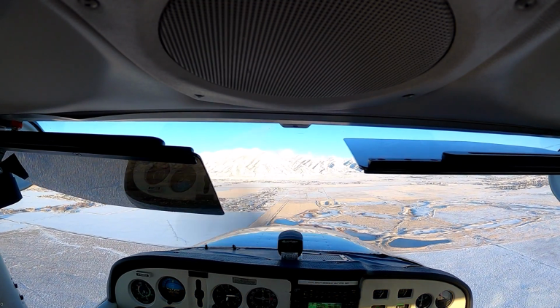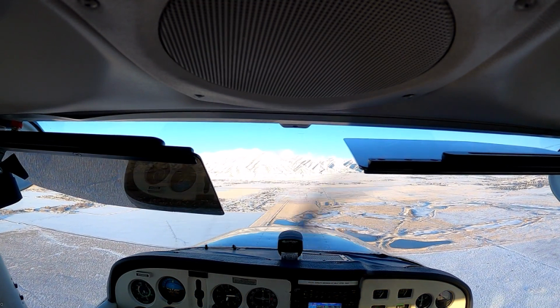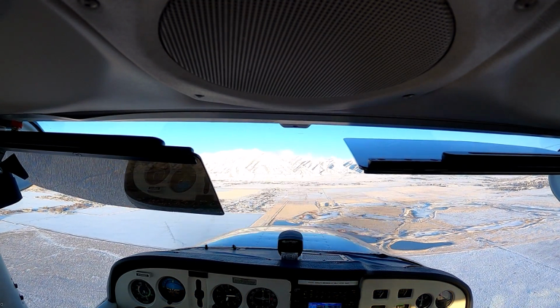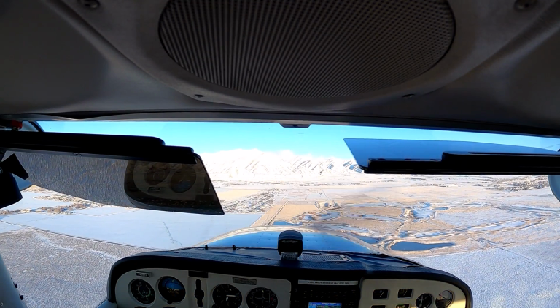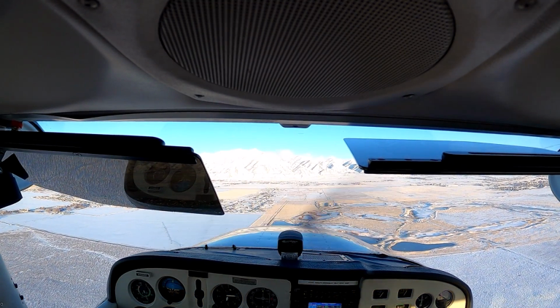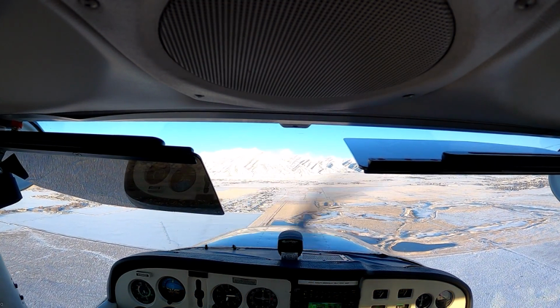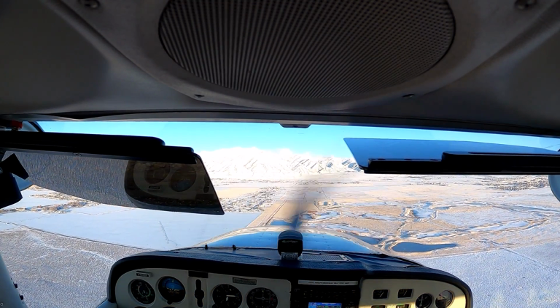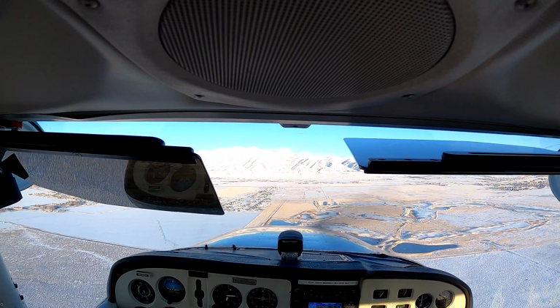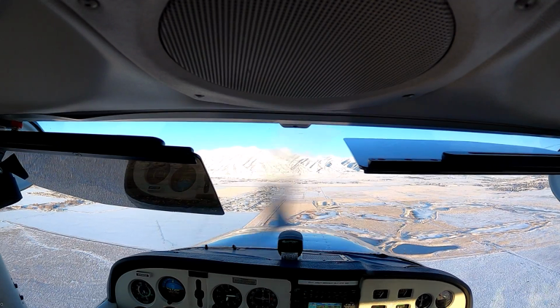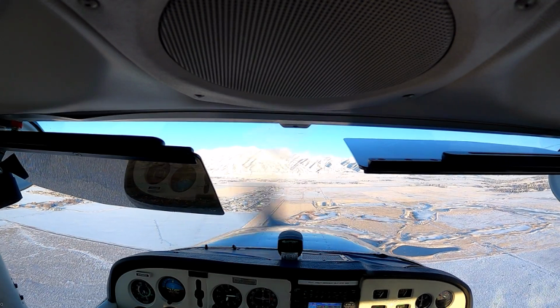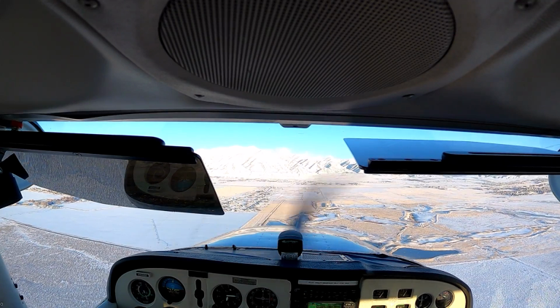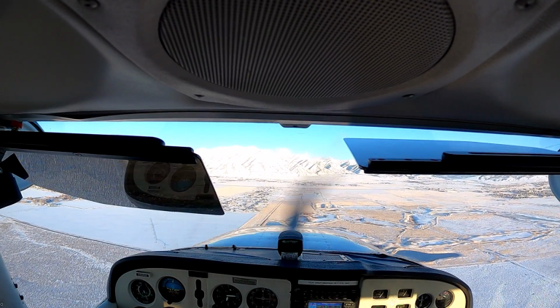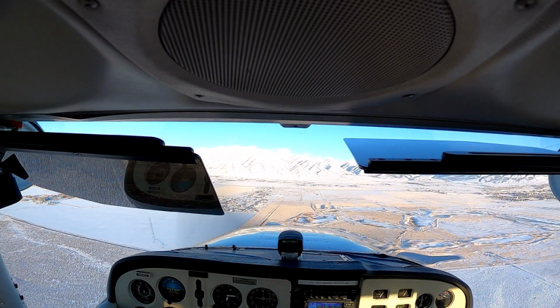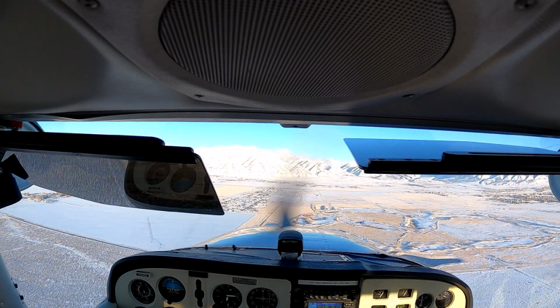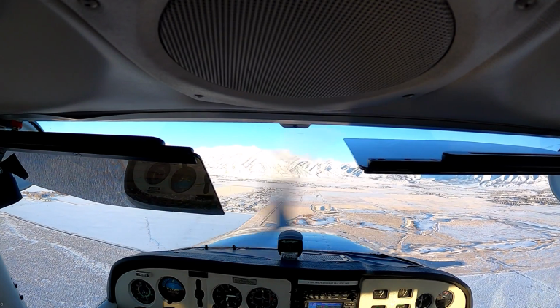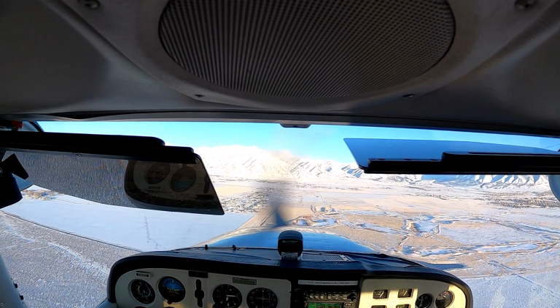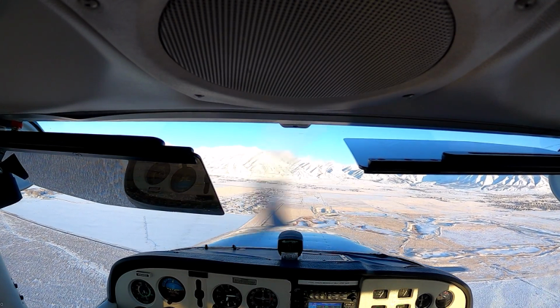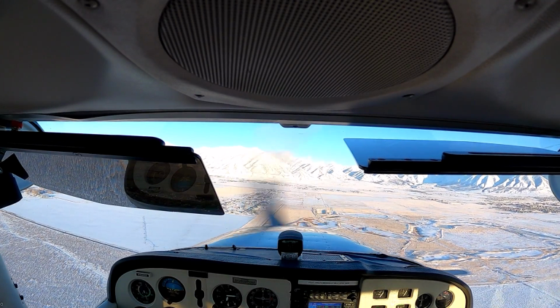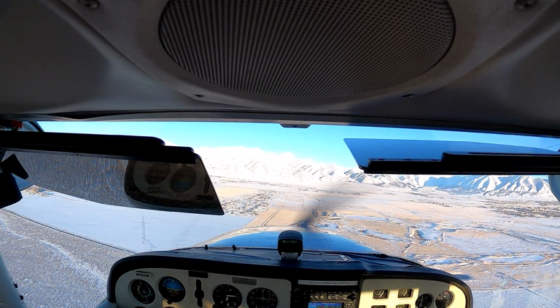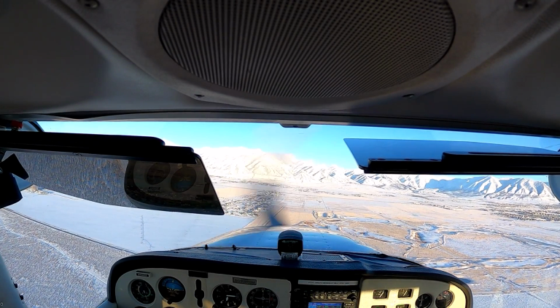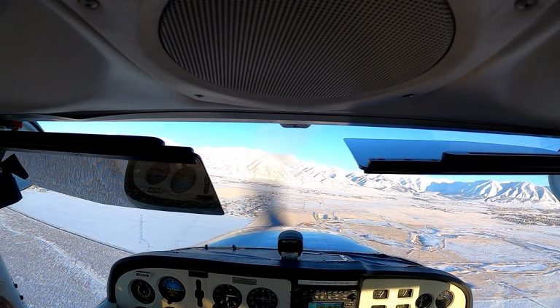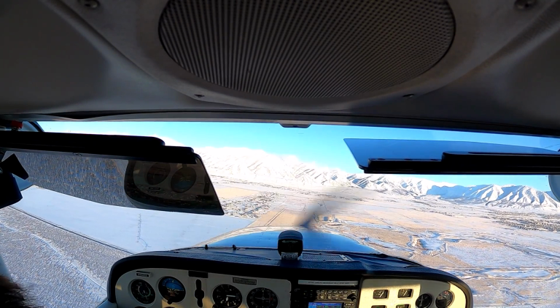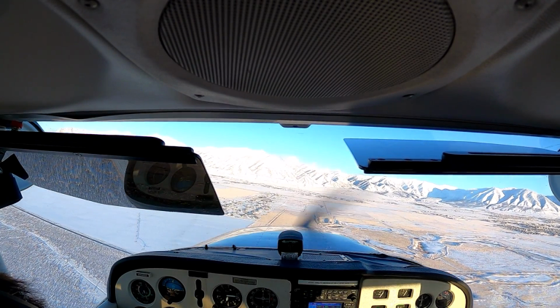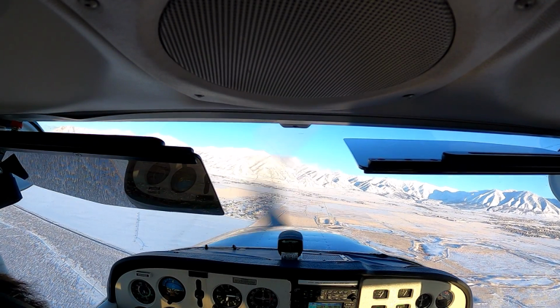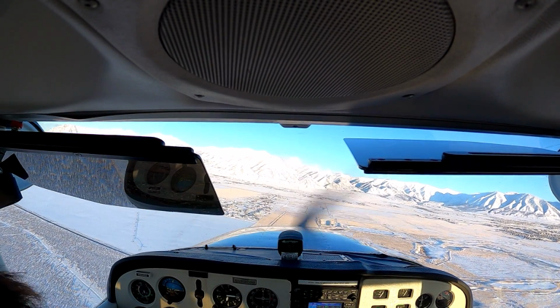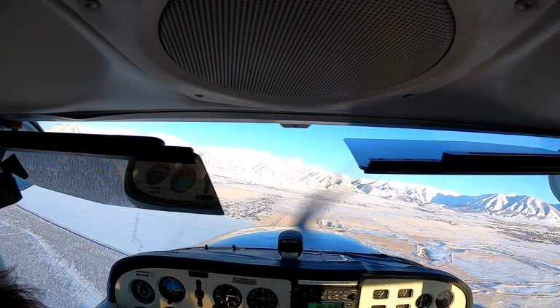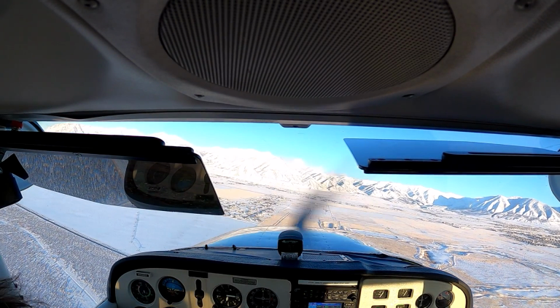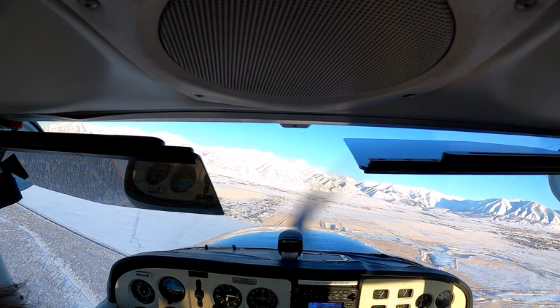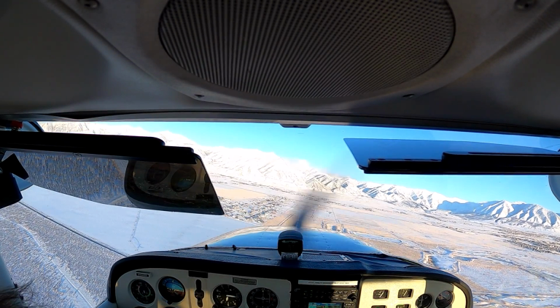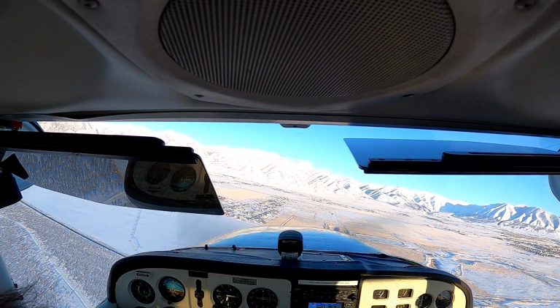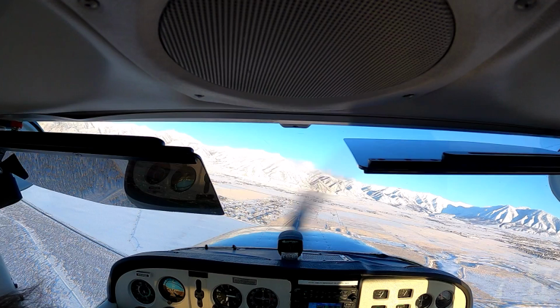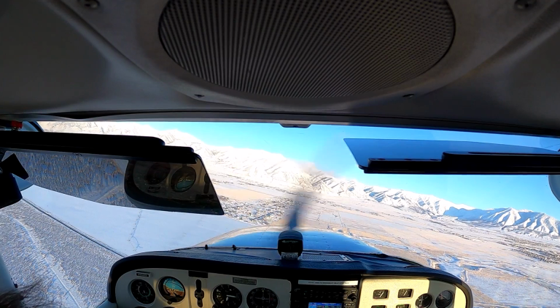Go ahead and start that left downwind turn. We're maneuvering north of Grantsville, south of I-80.